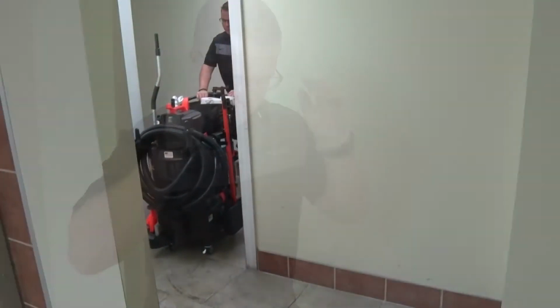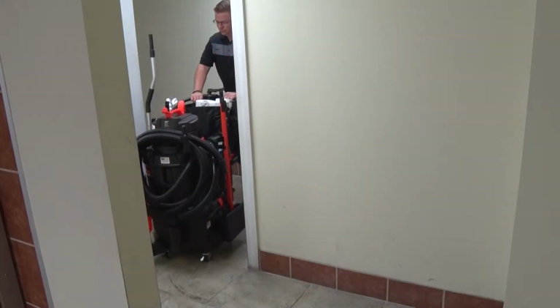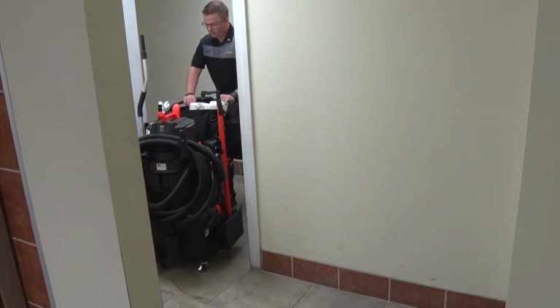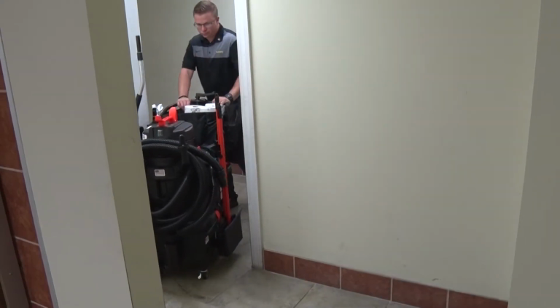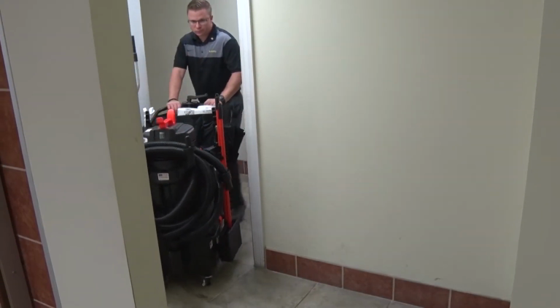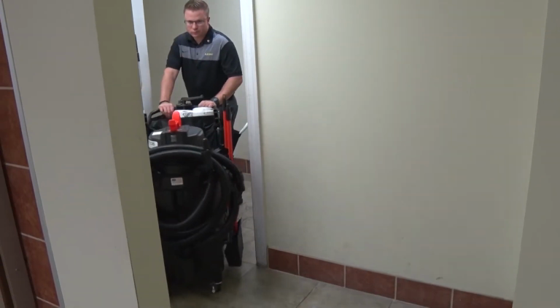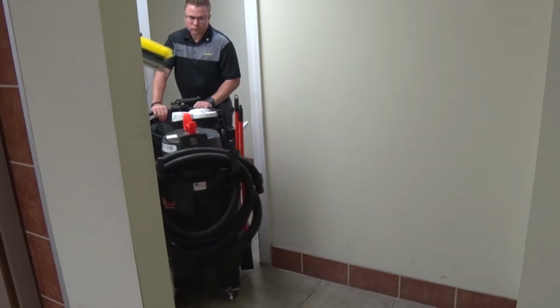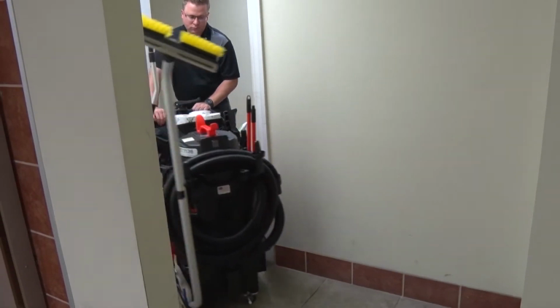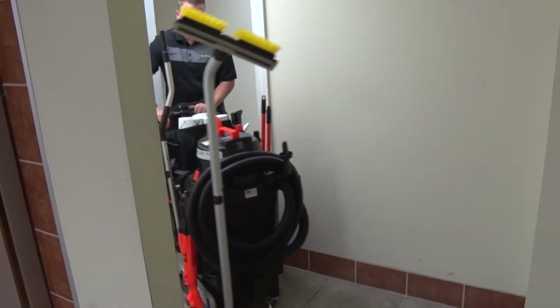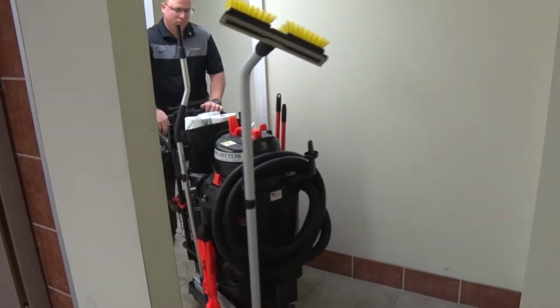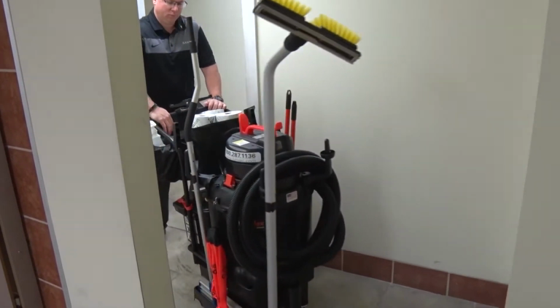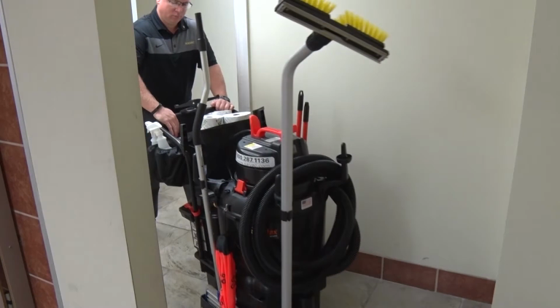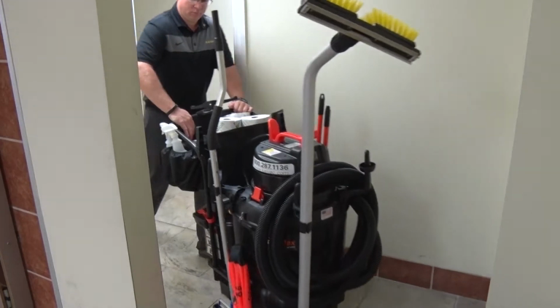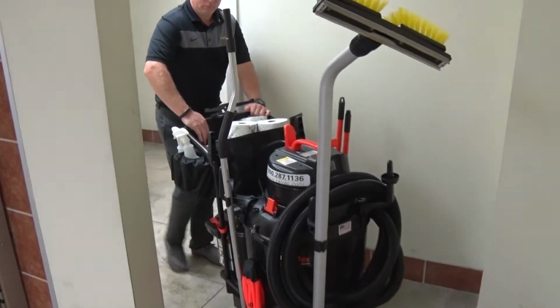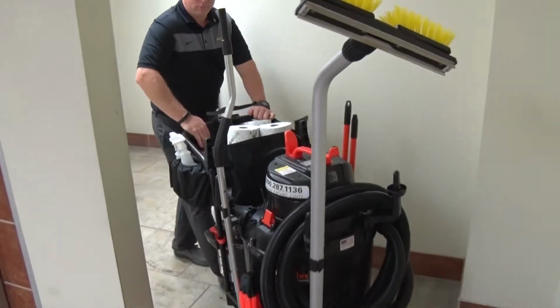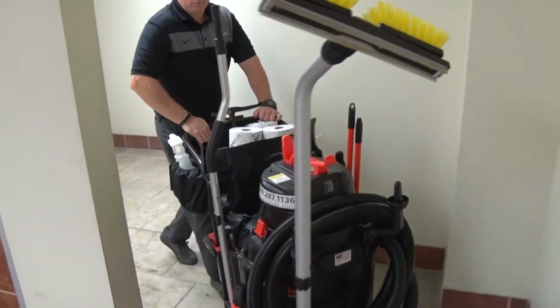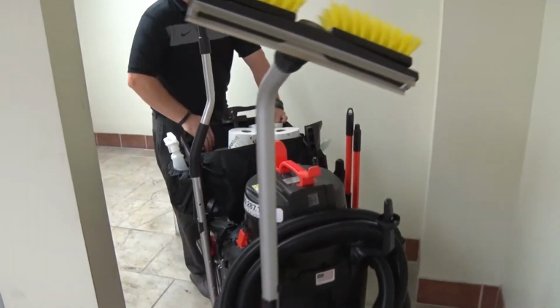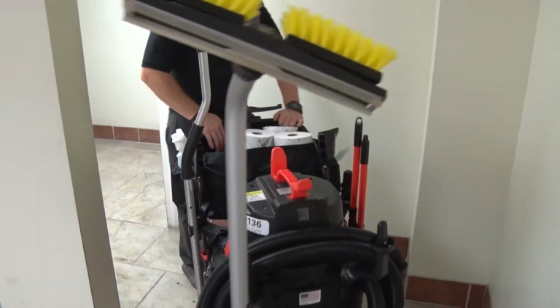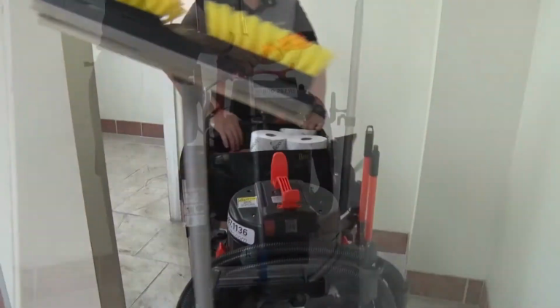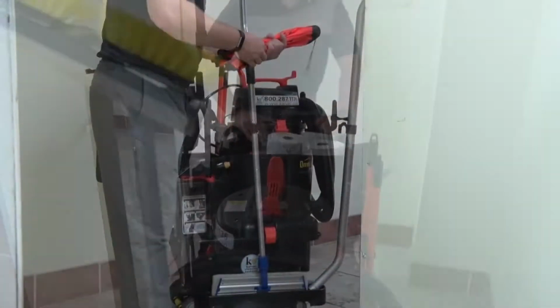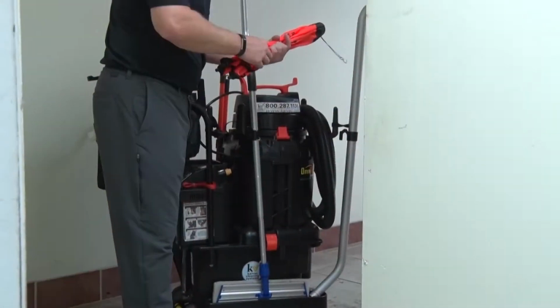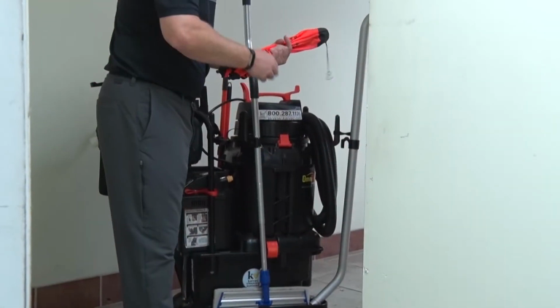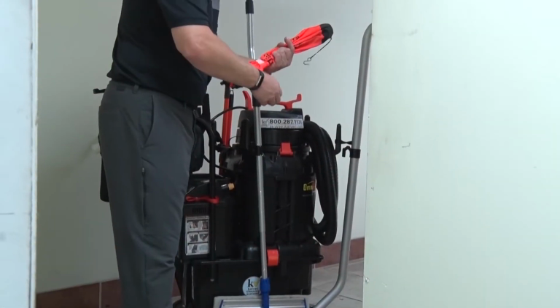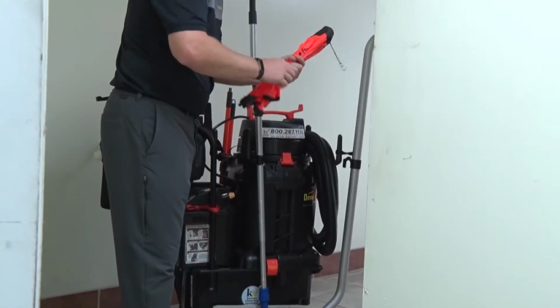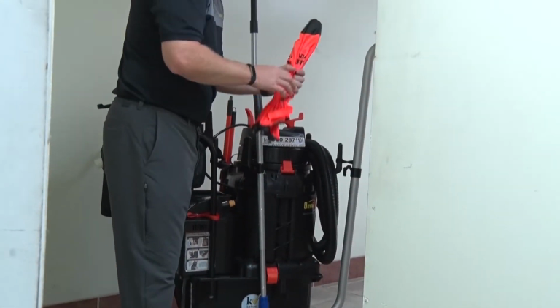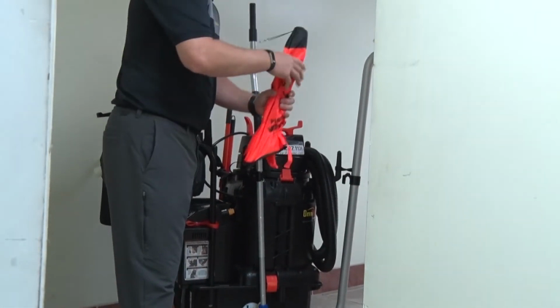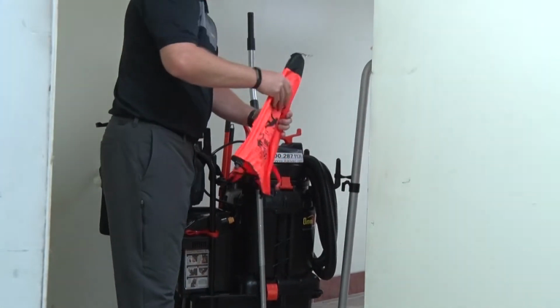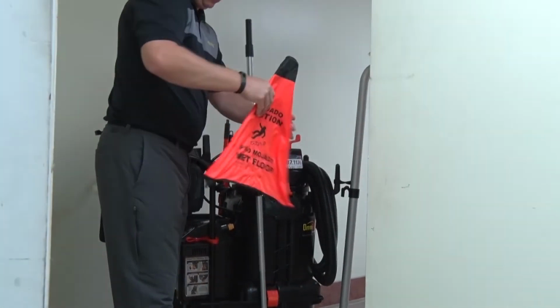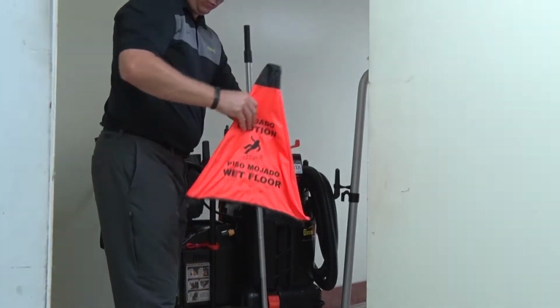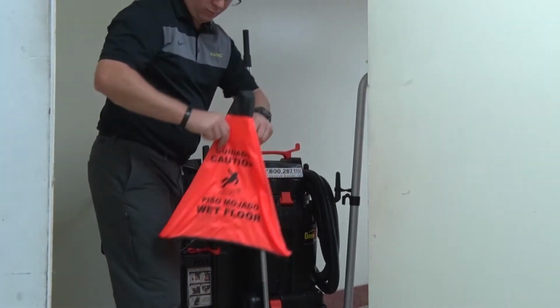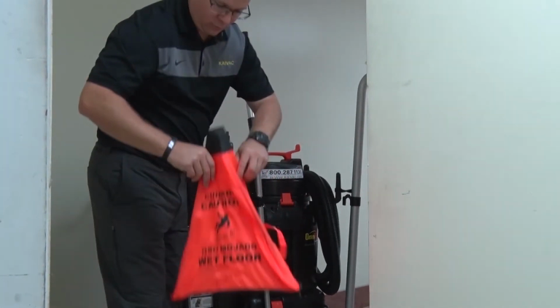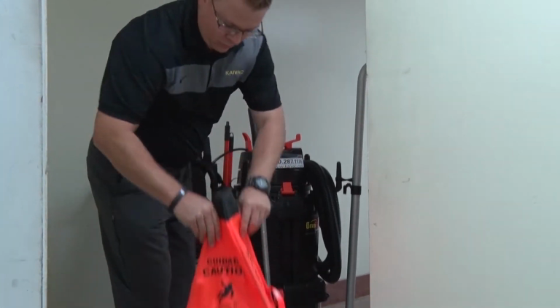To begin, wheel the OmniFlex system to the restroom and place wet floor signs at the restroom entrance.